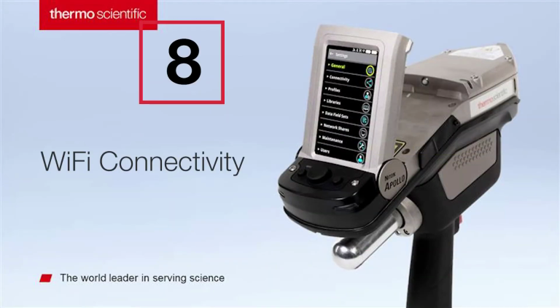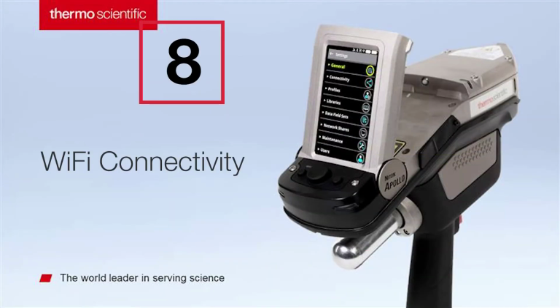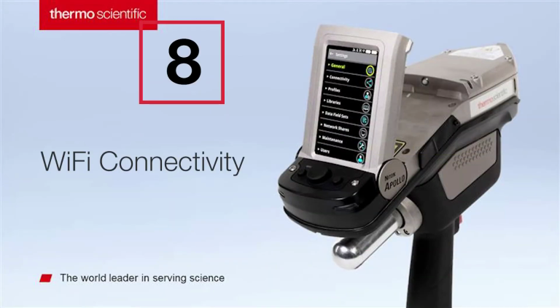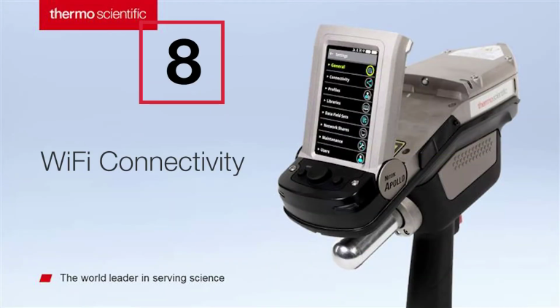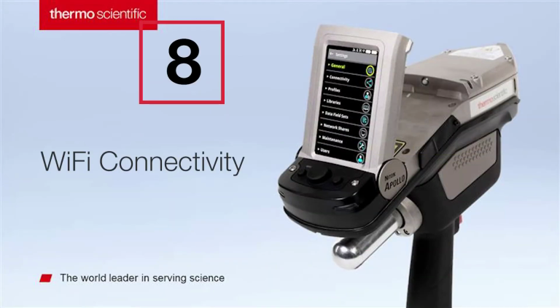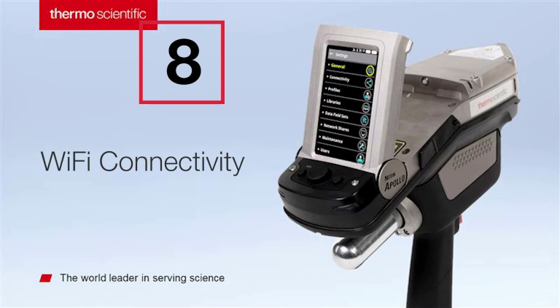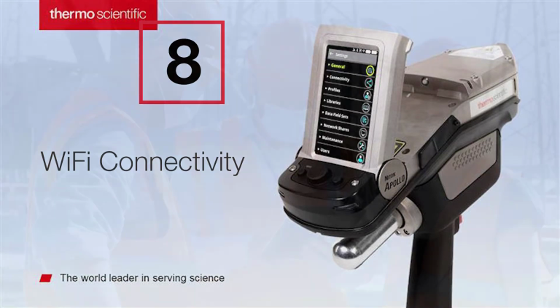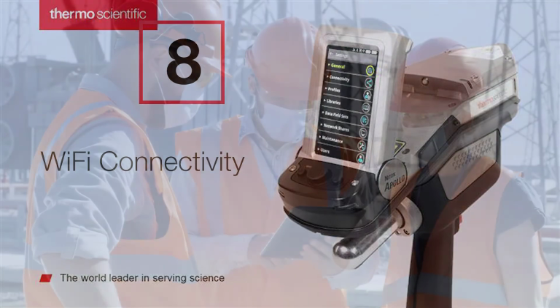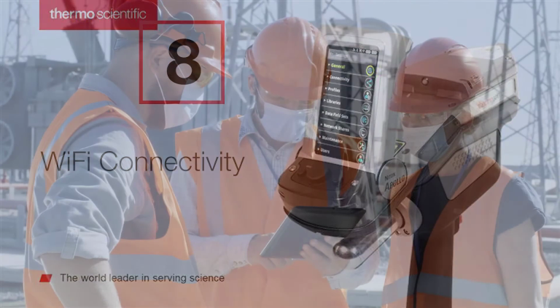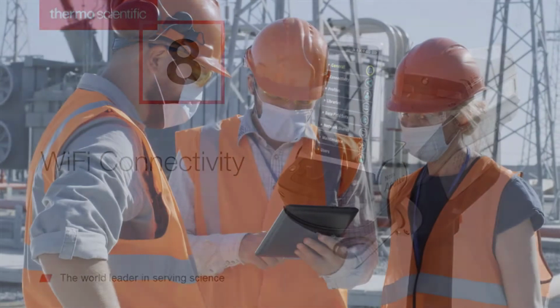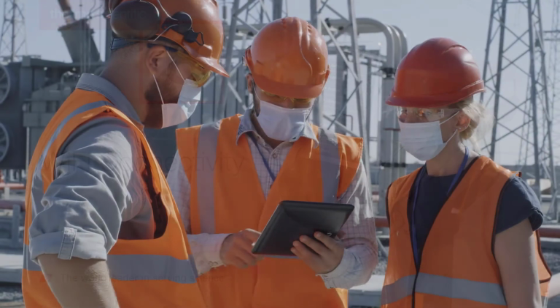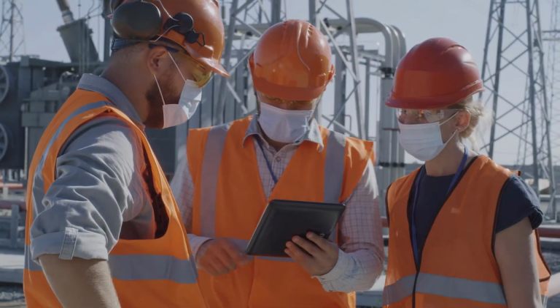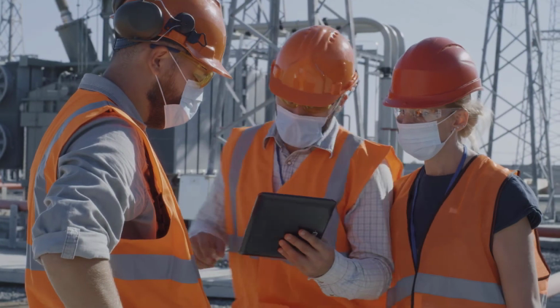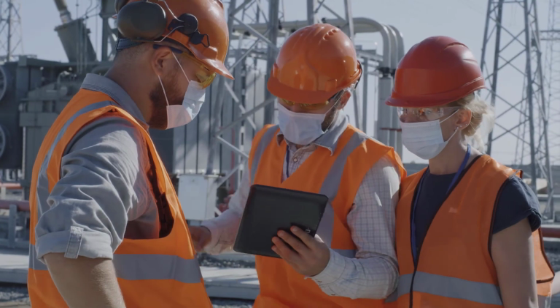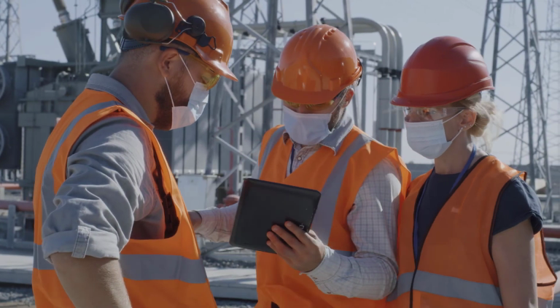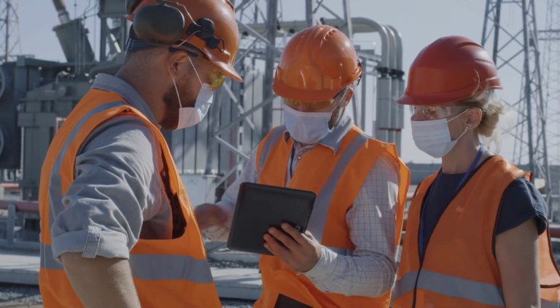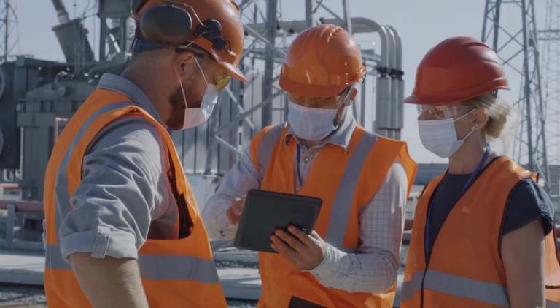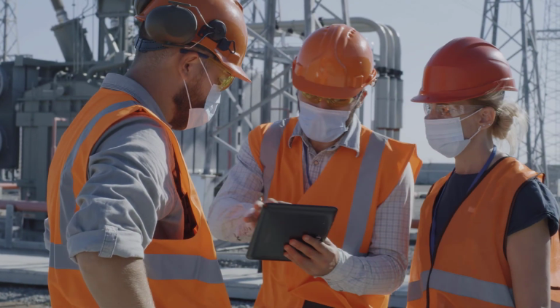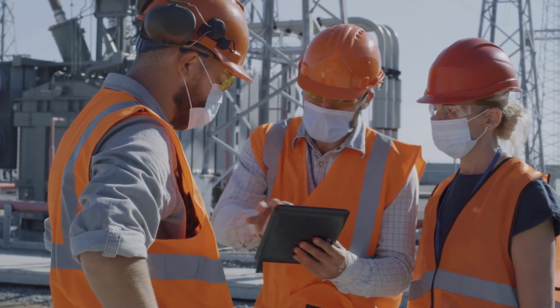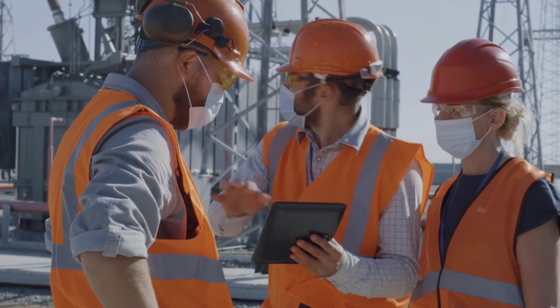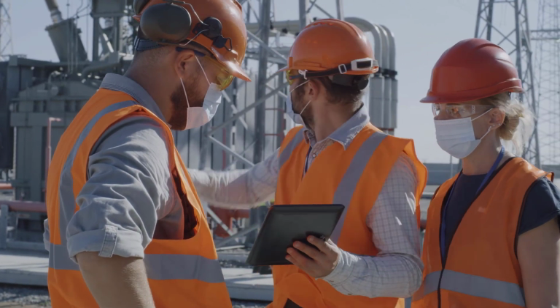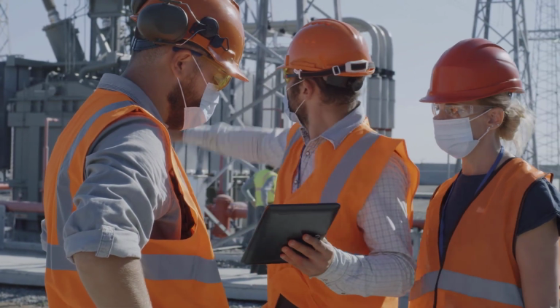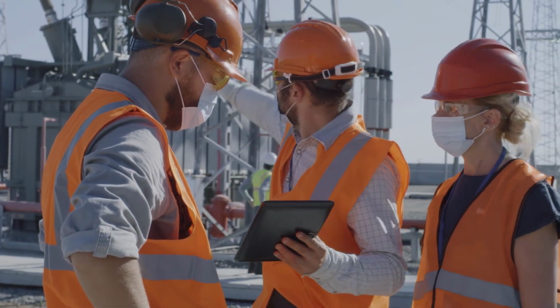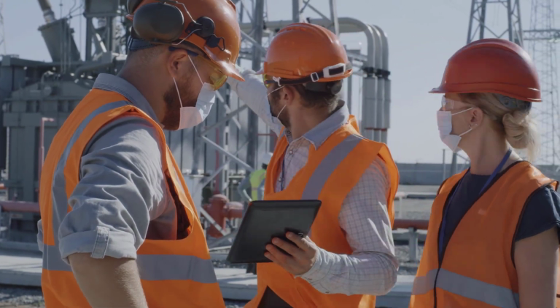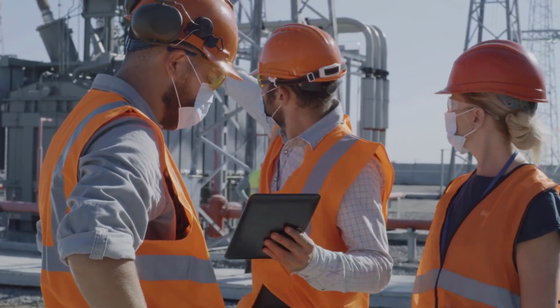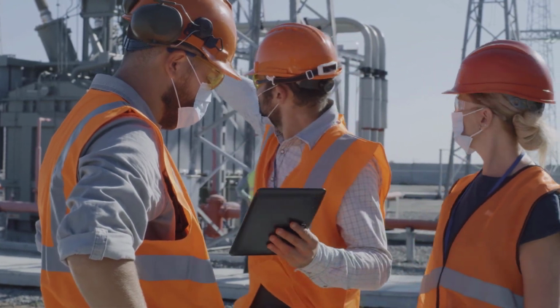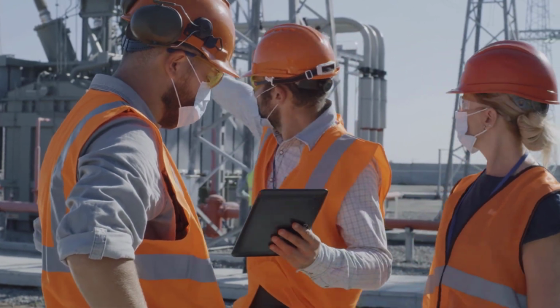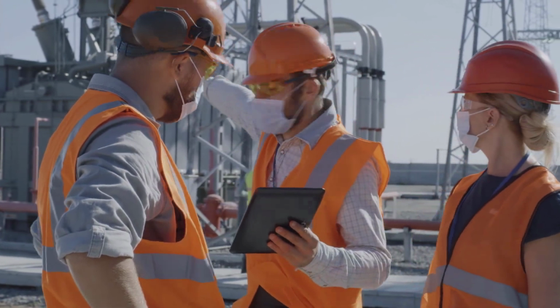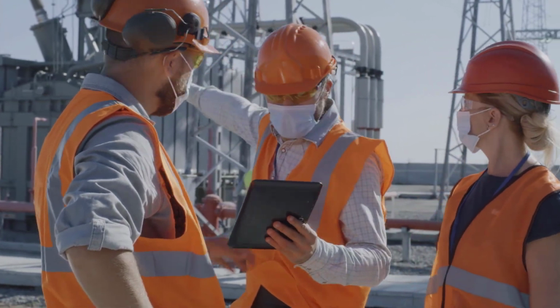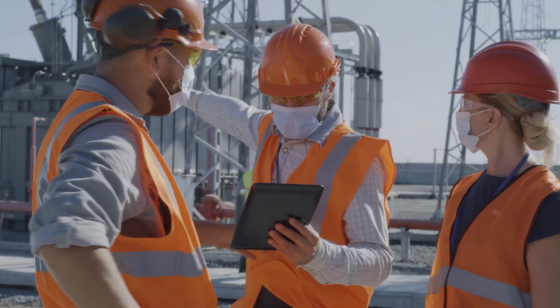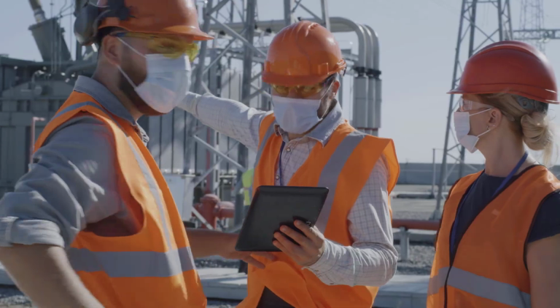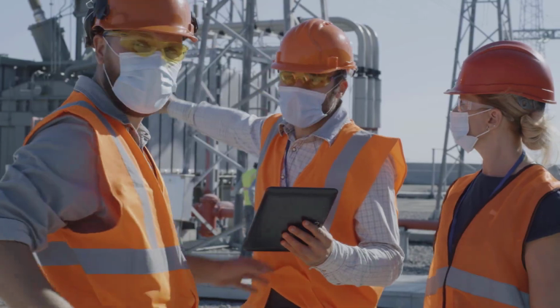The Niton Apollo keeps off-site team members in the loop on measurement data with Wi-Fi connectivity.